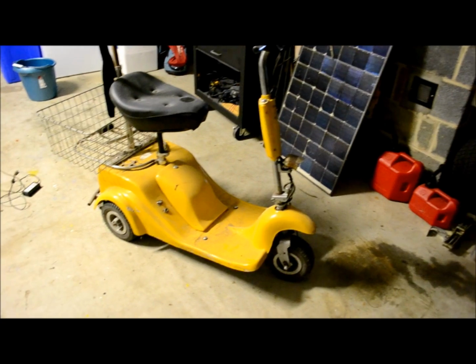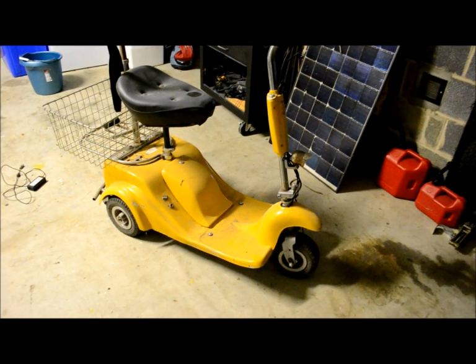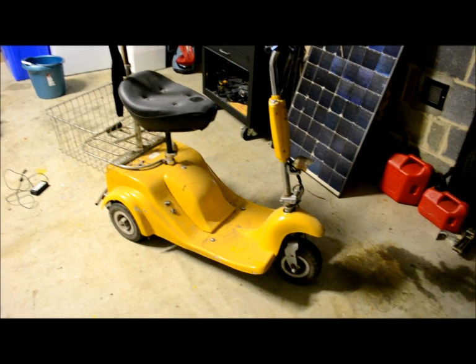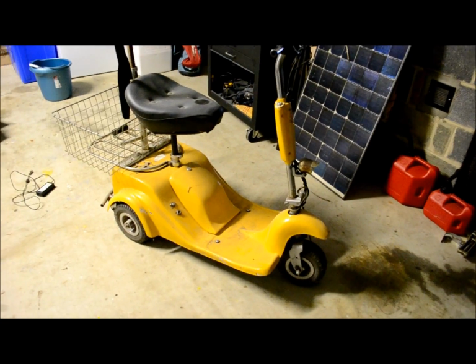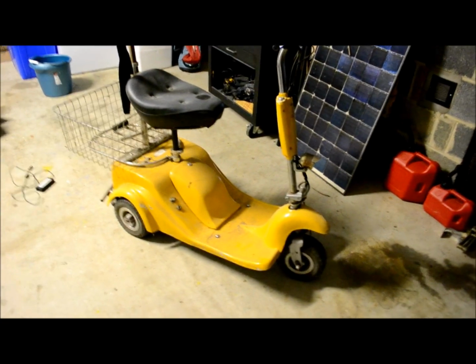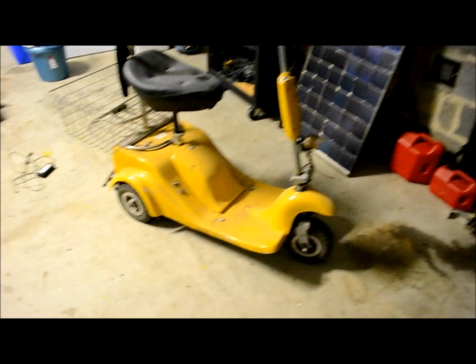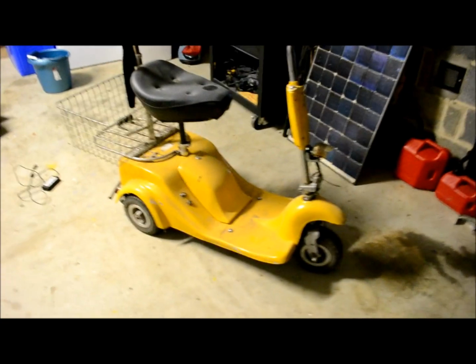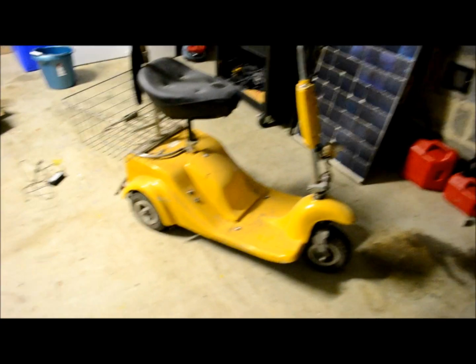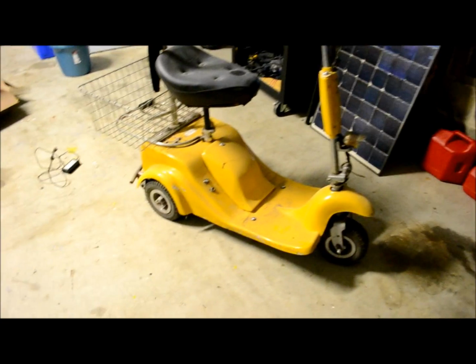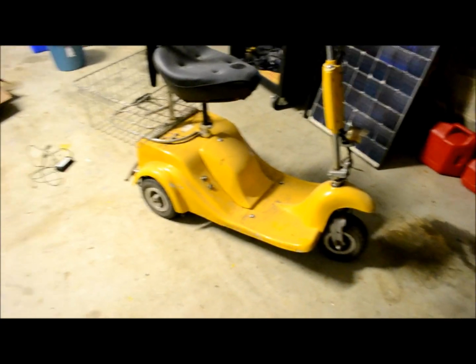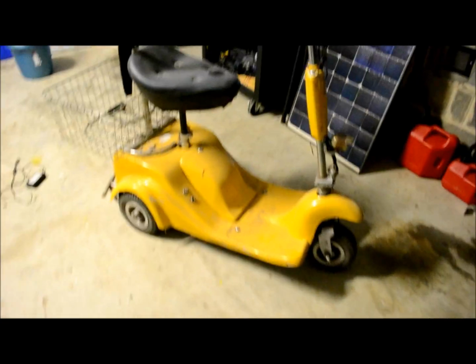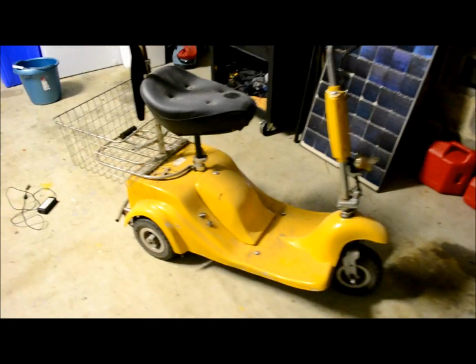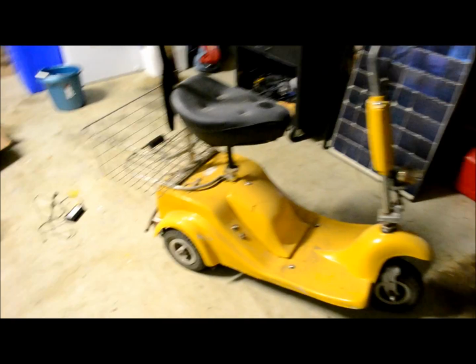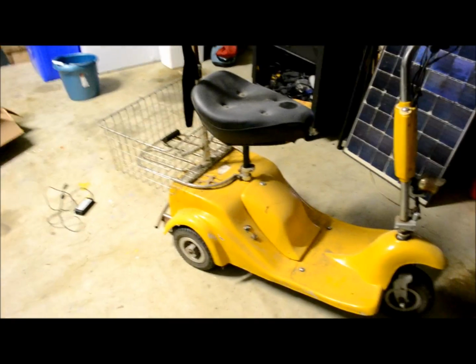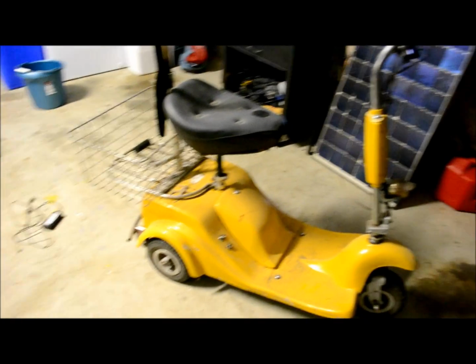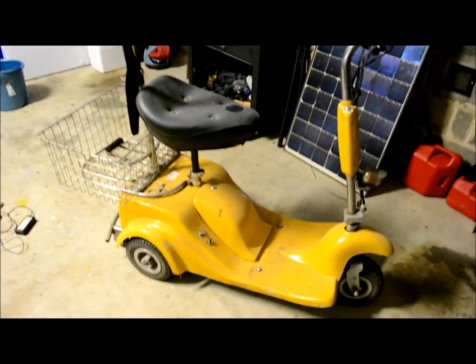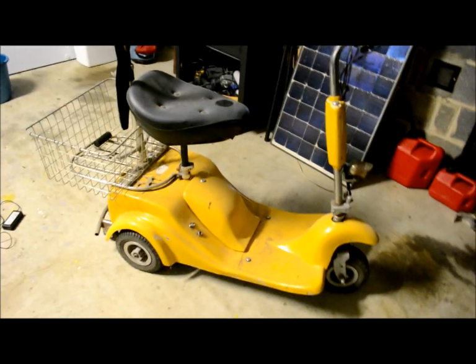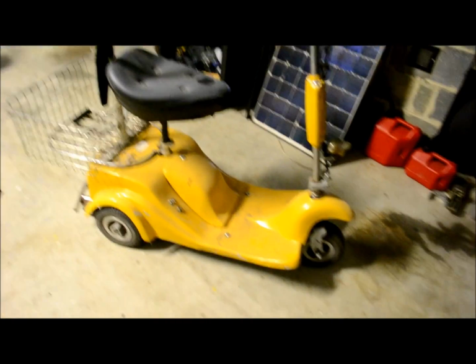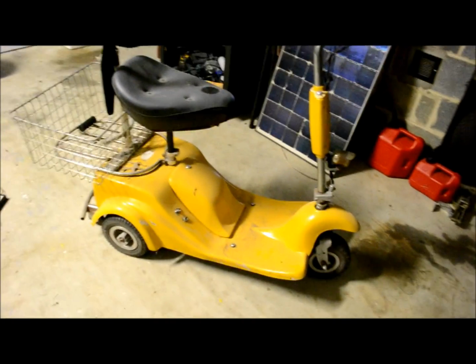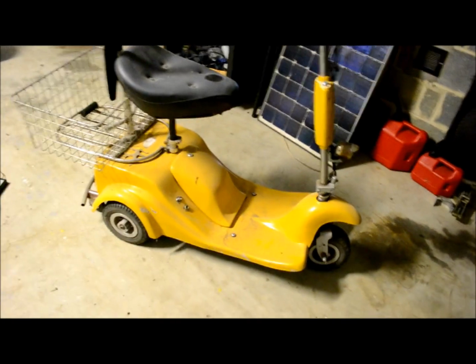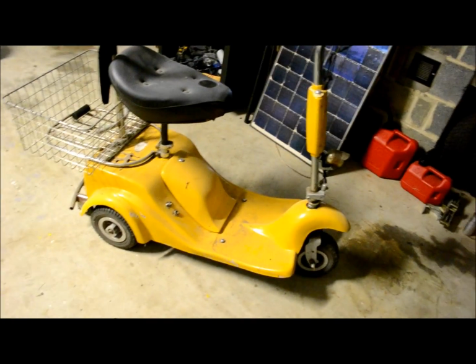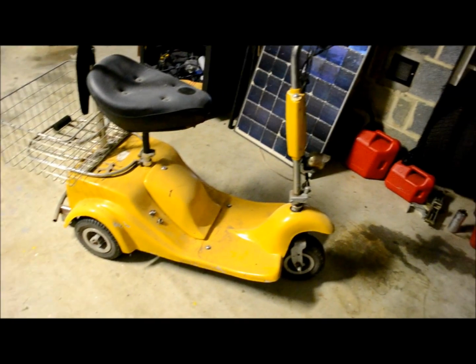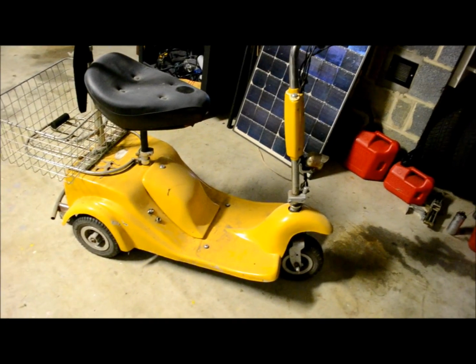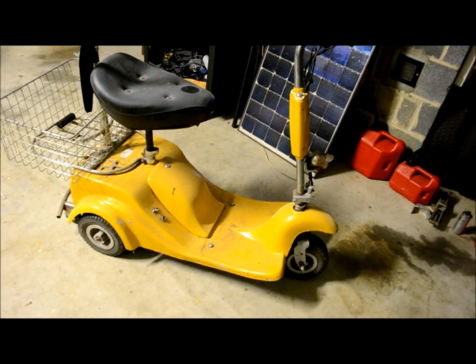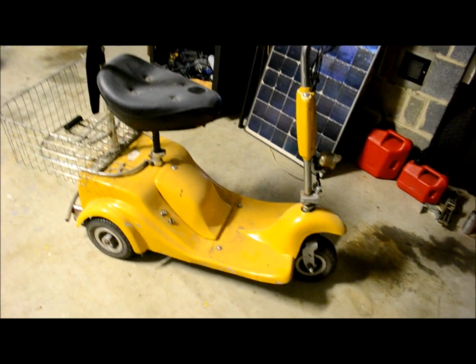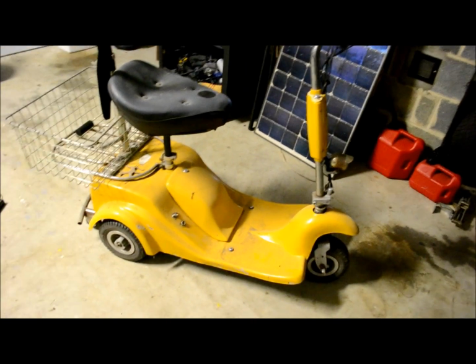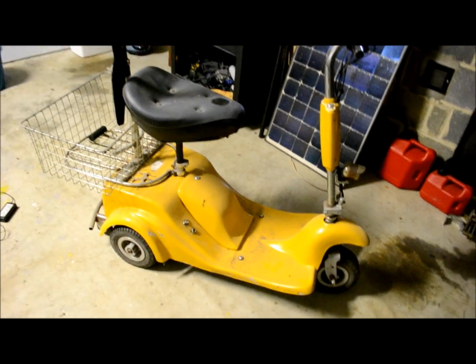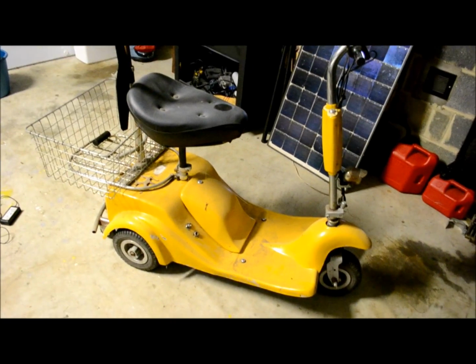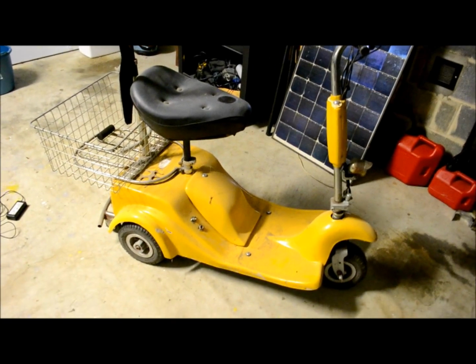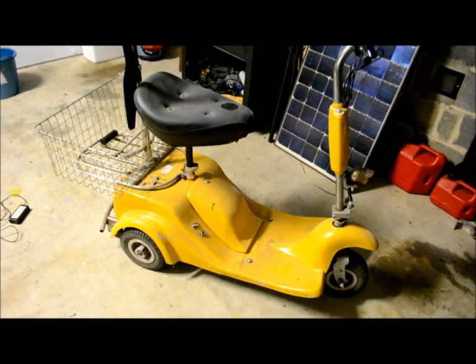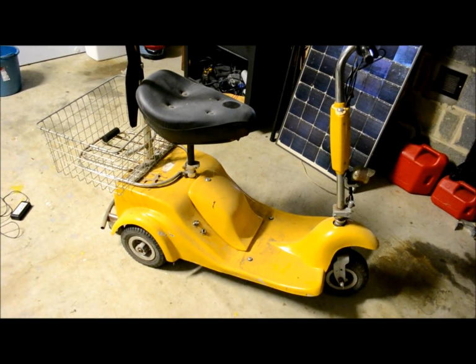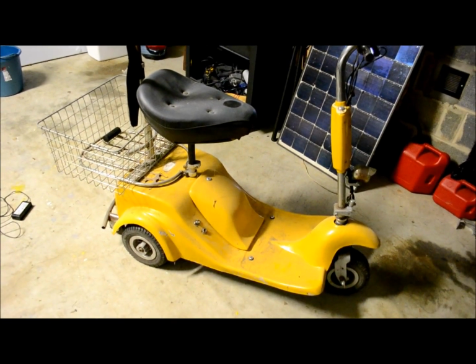This is part of my project. I'd like to make a solar-powered electric four-wheeled bicycle or bike car, something like that.